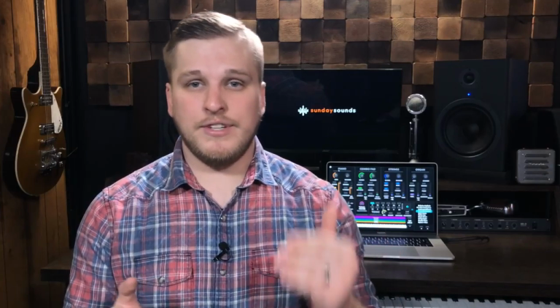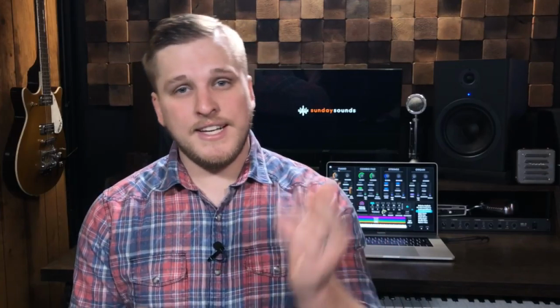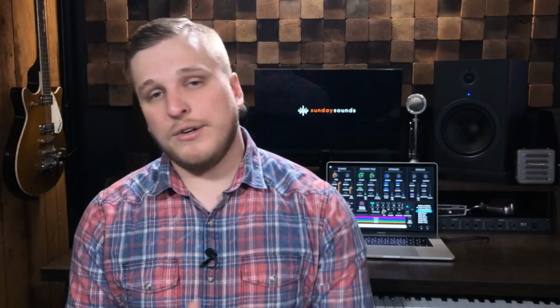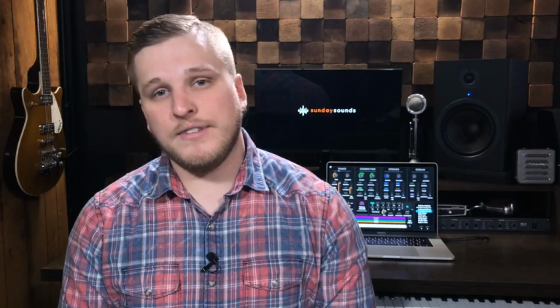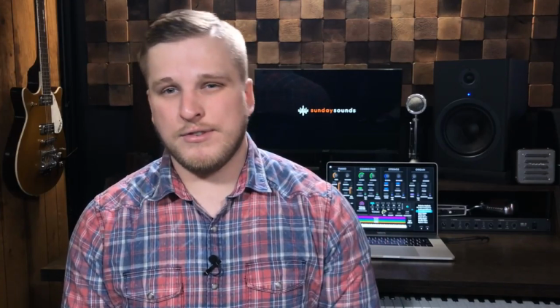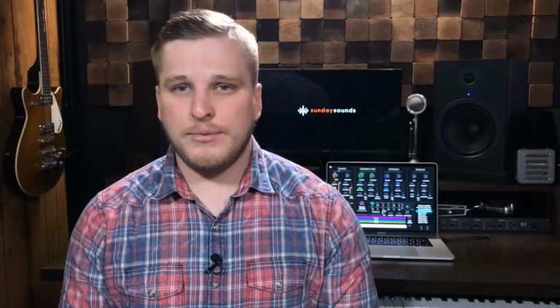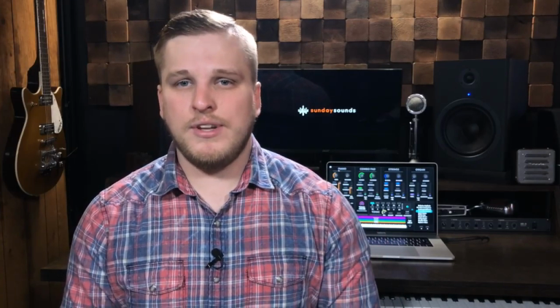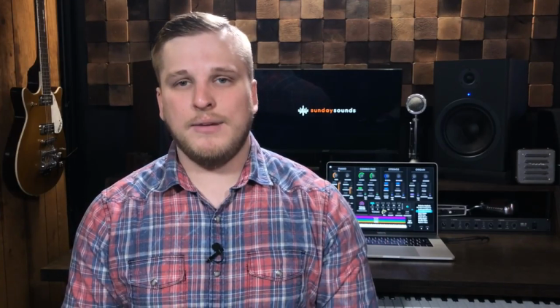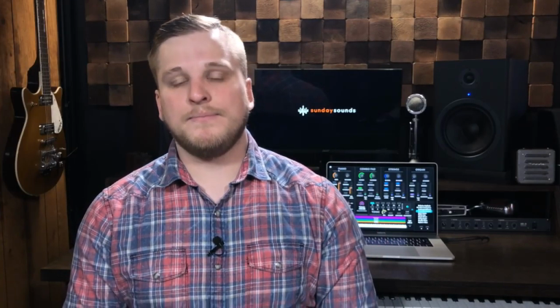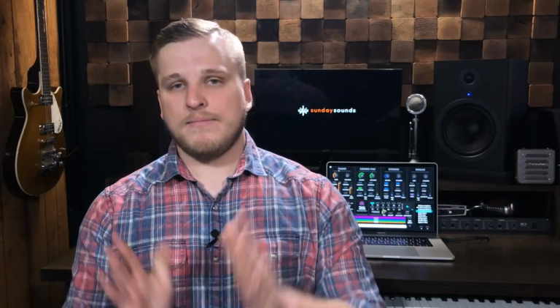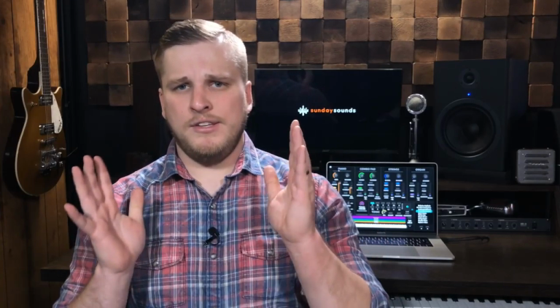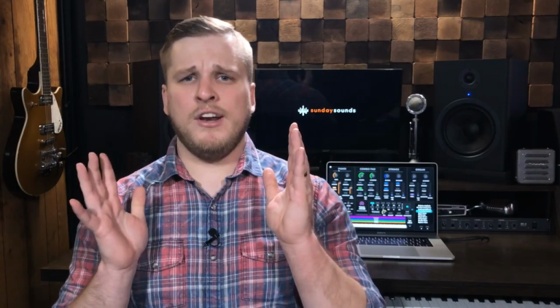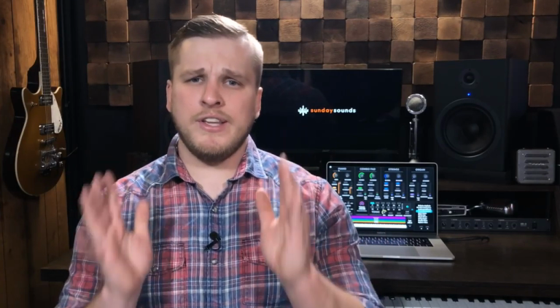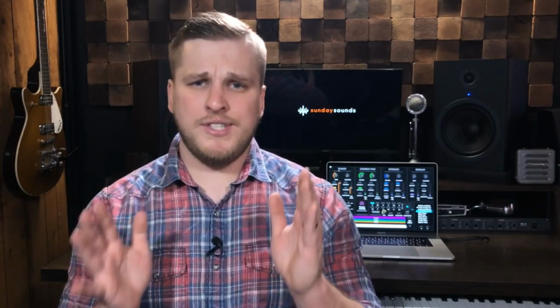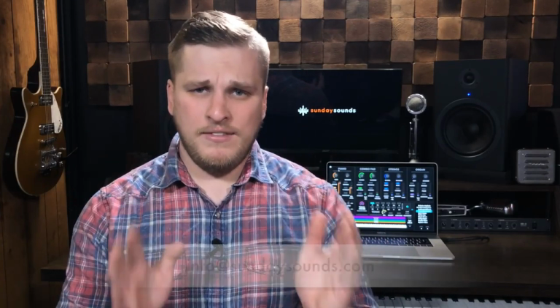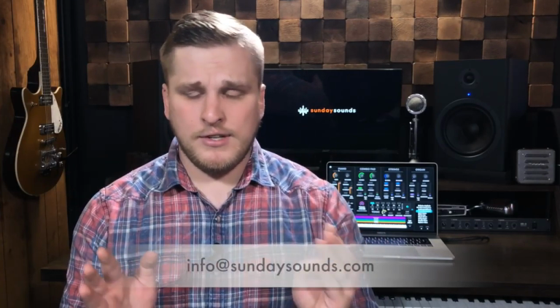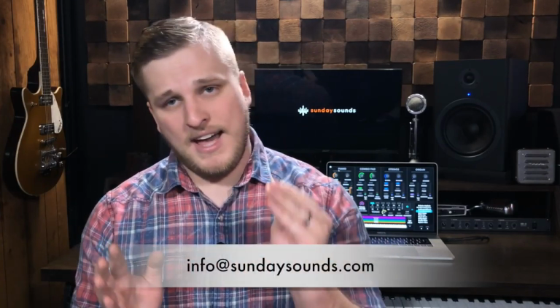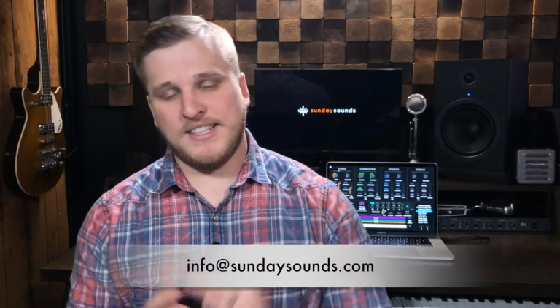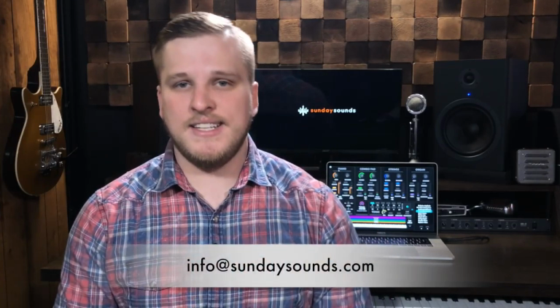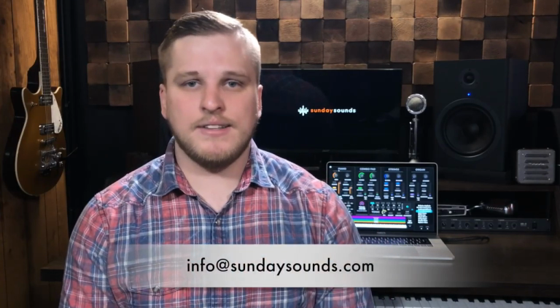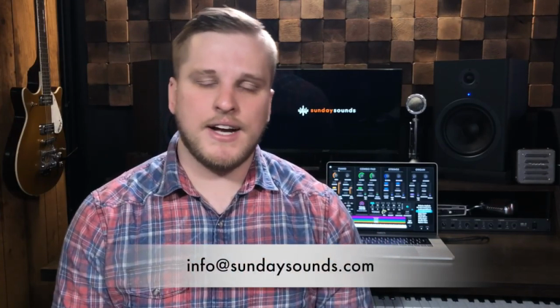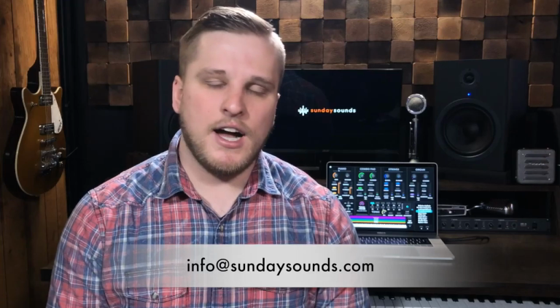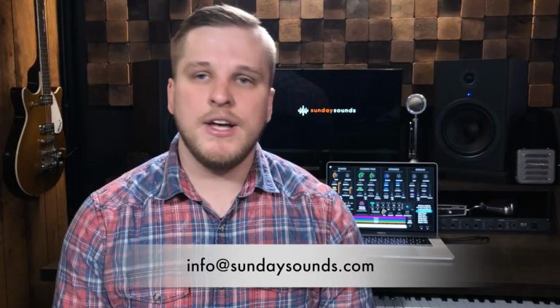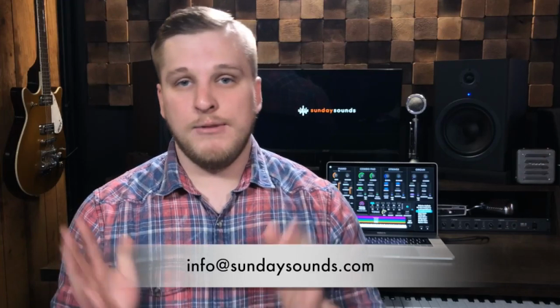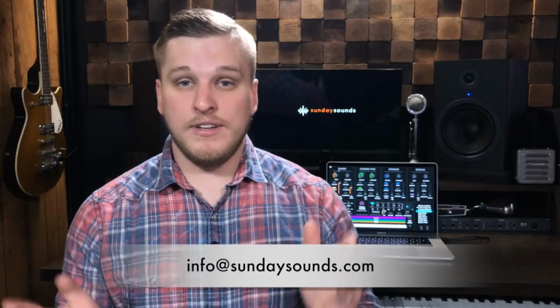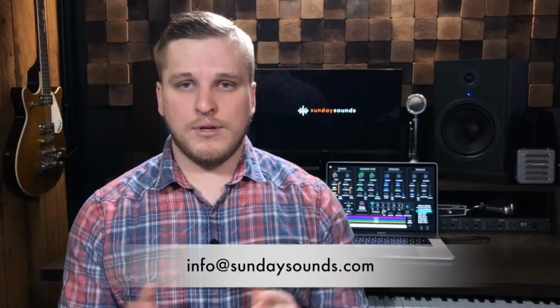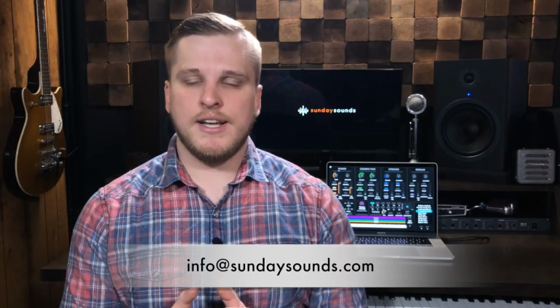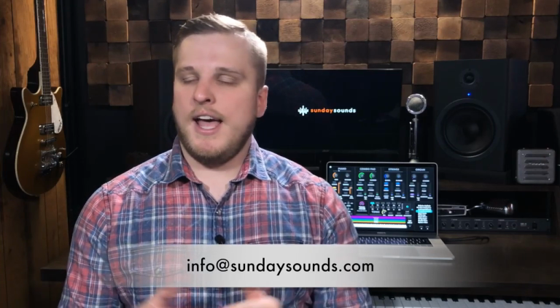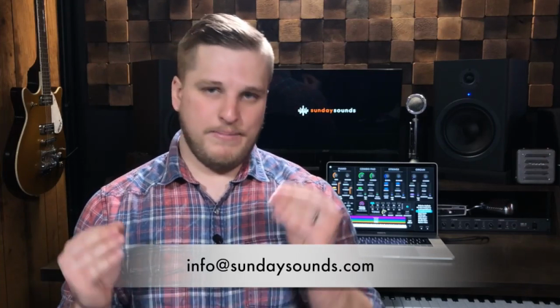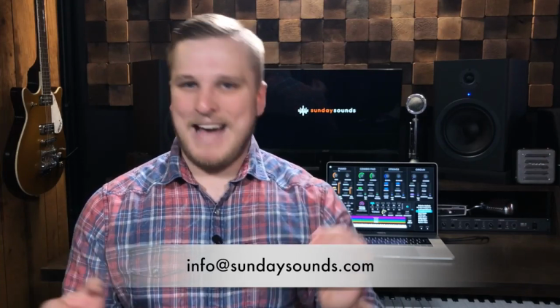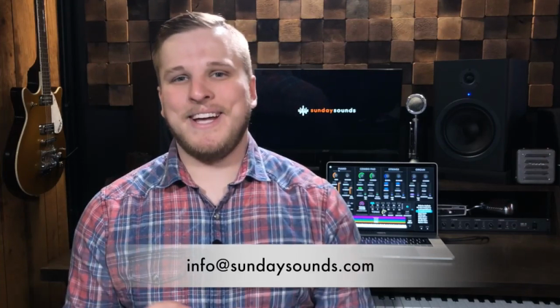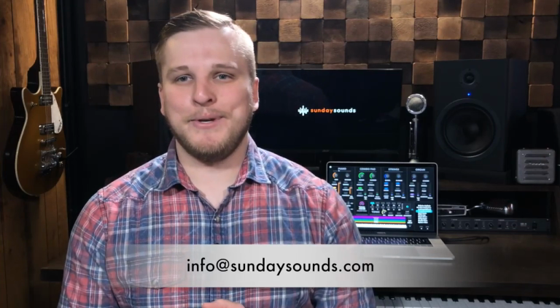So if you need to get ahold of us for troubleshooting help, you're going to want to use info at SundaySounds.com moving forward, and we'd be happy to help you.